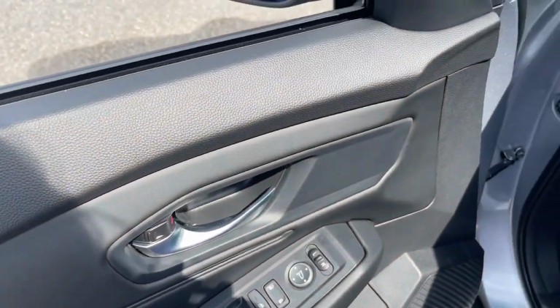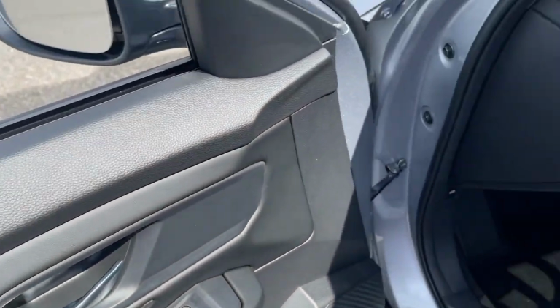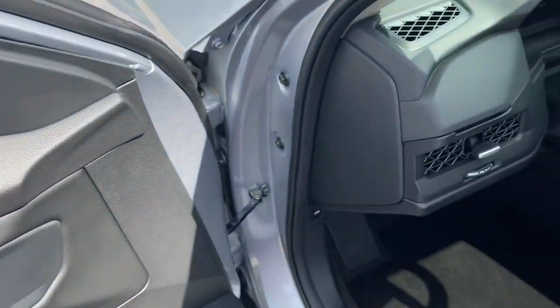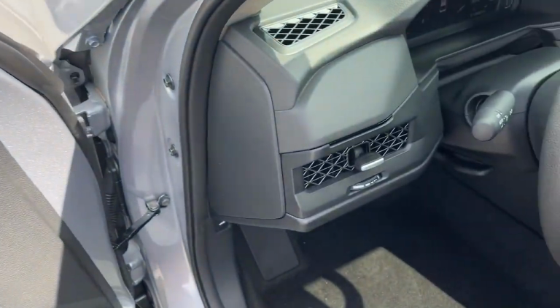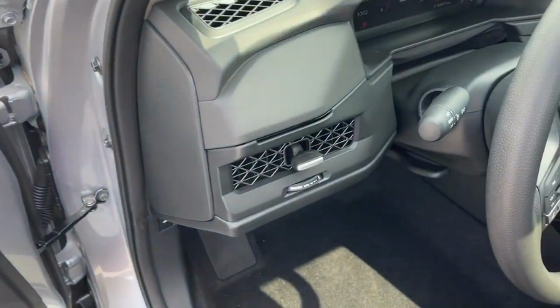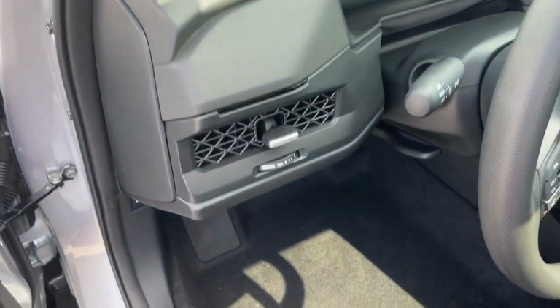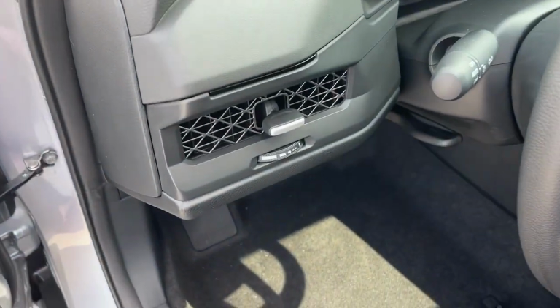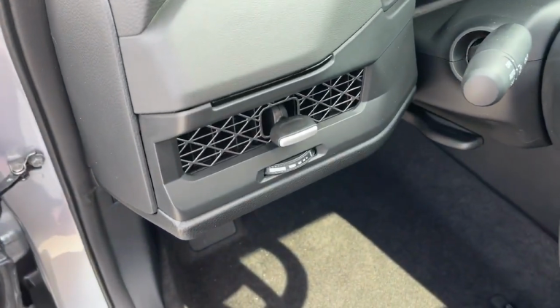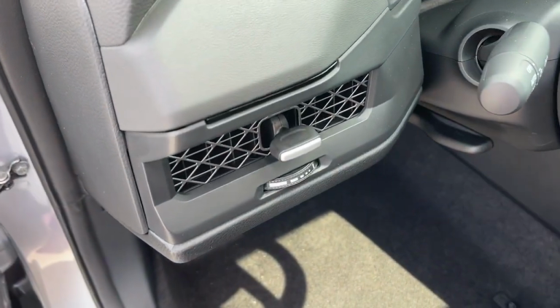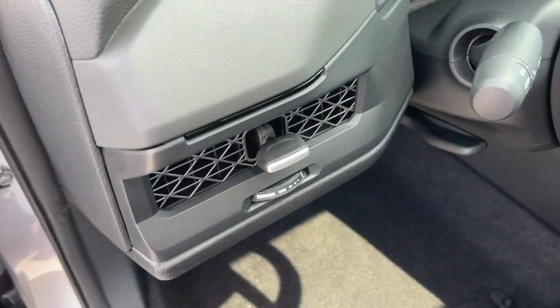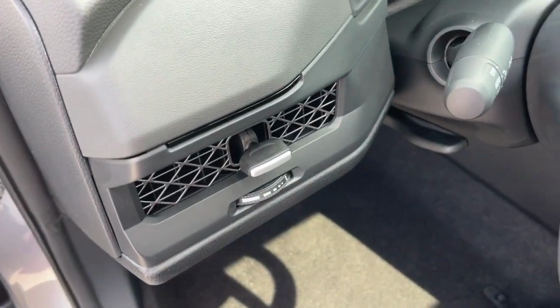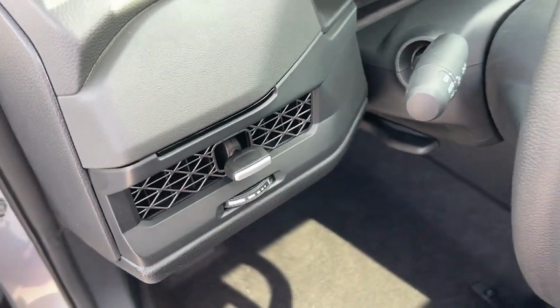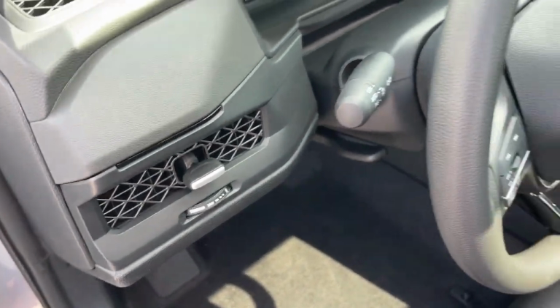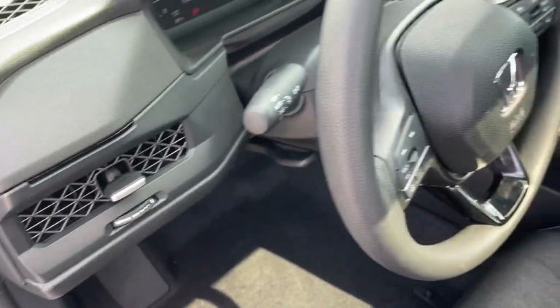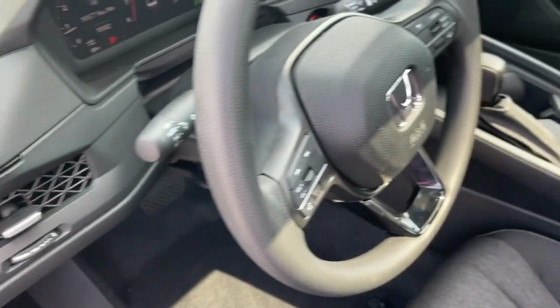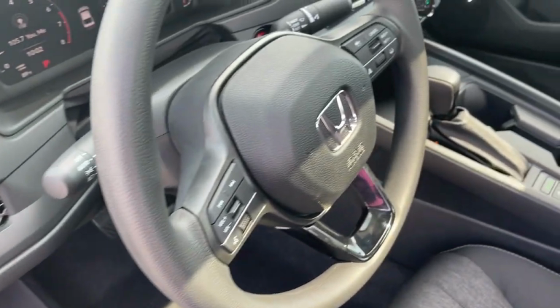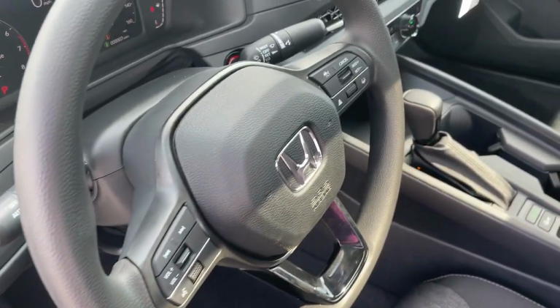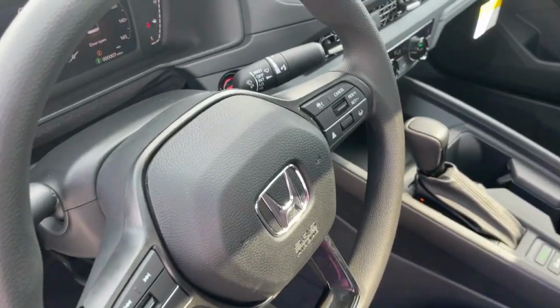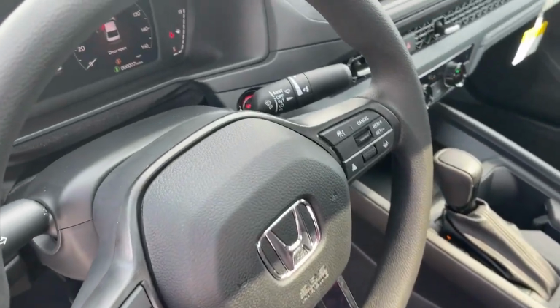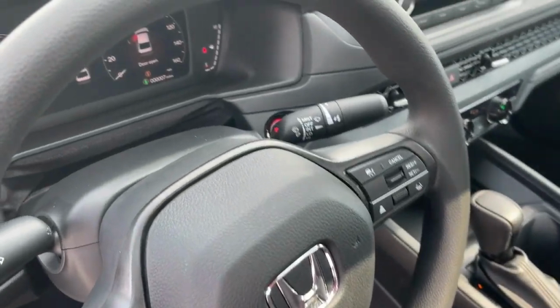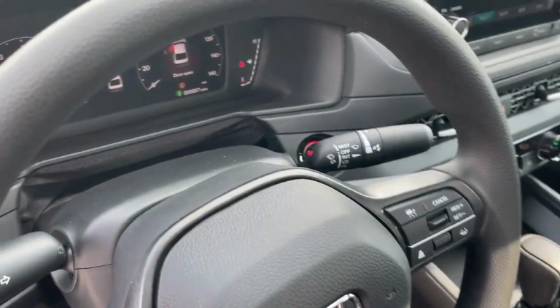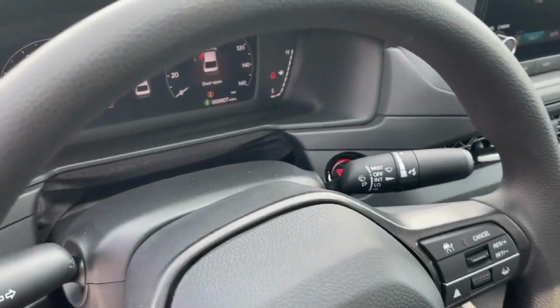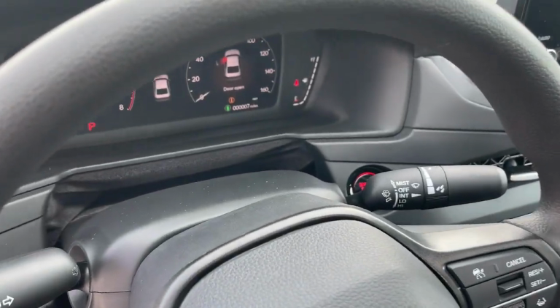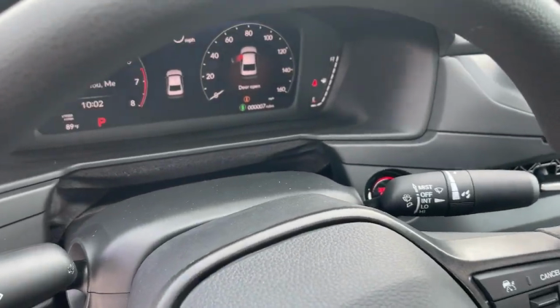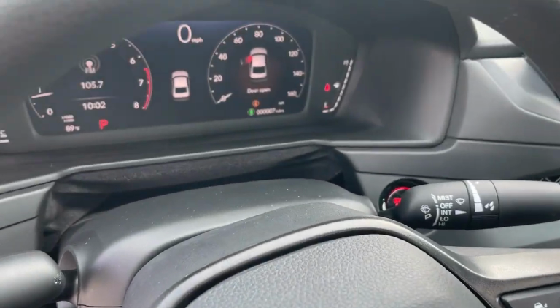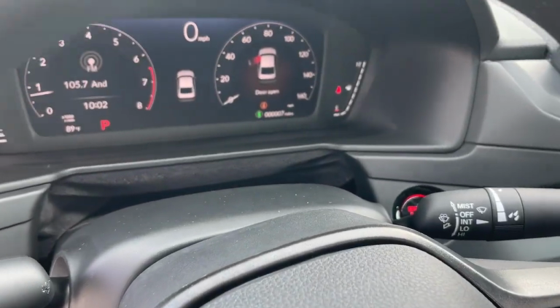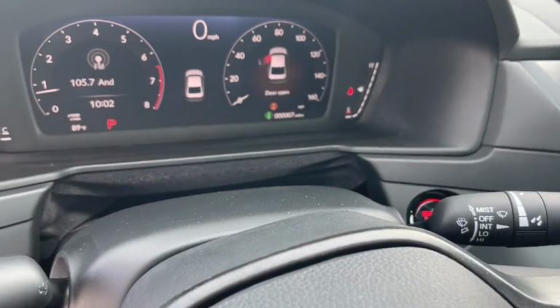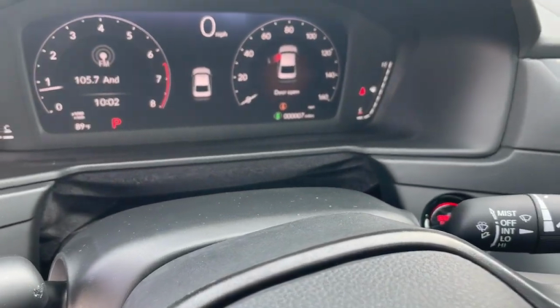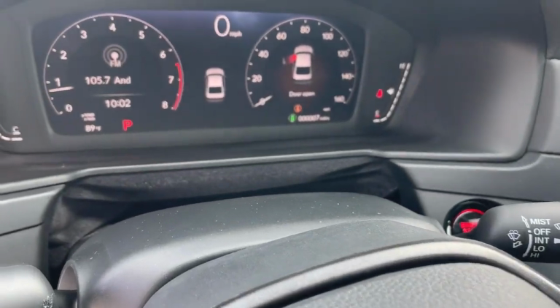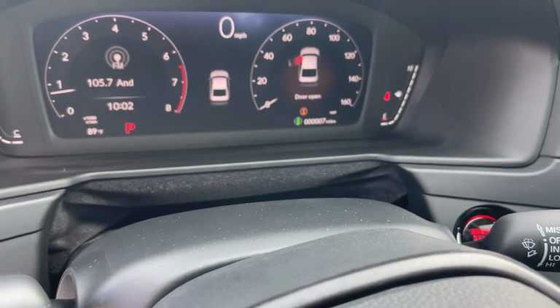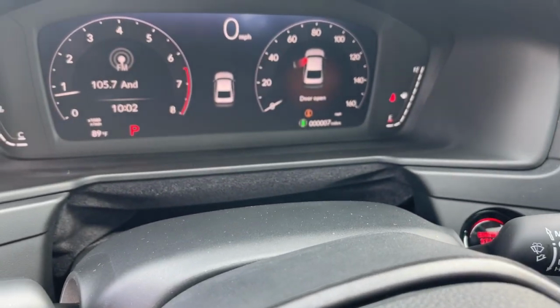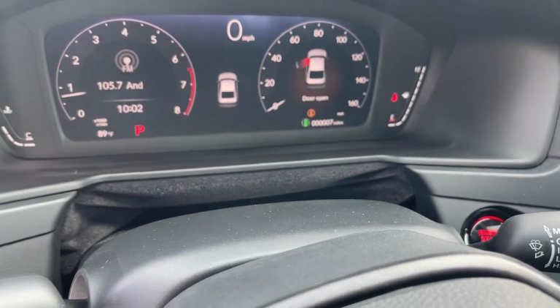Heated front seat. Alarm. It's time you treated yourself to the best. This Honda Accord is waiting — come in and drive it today.